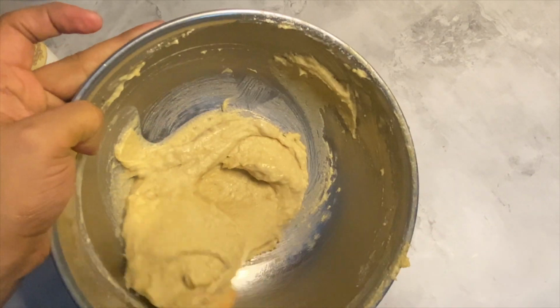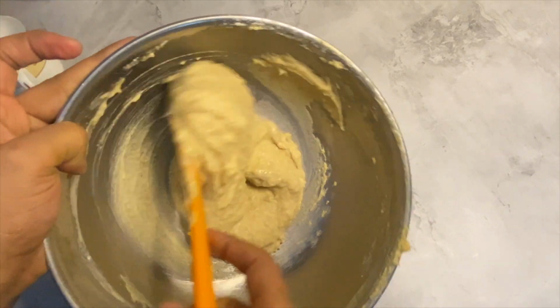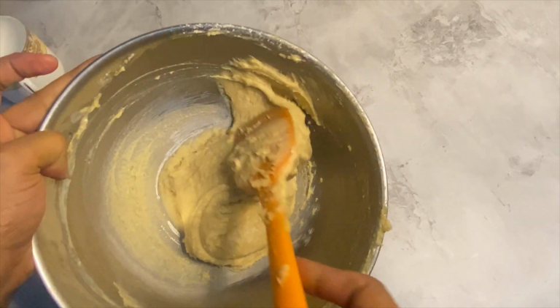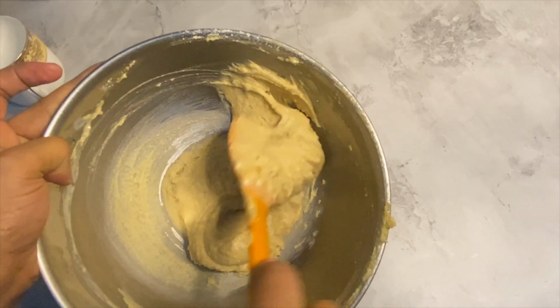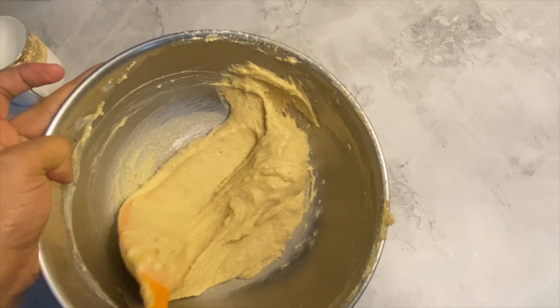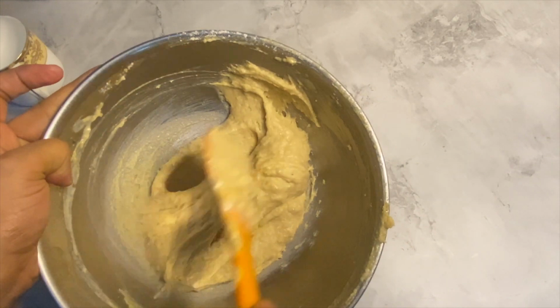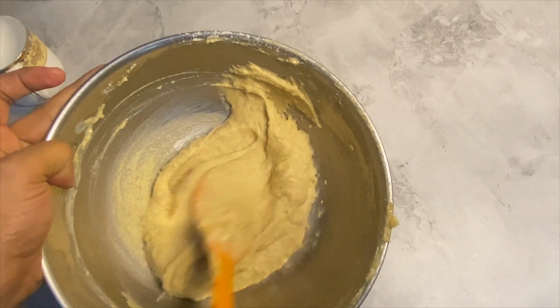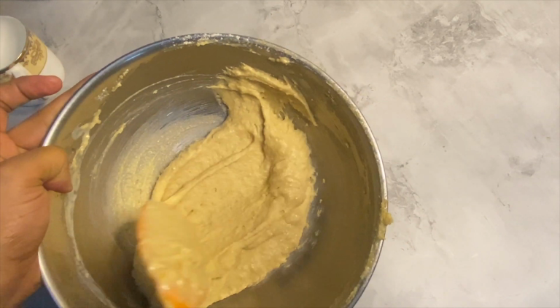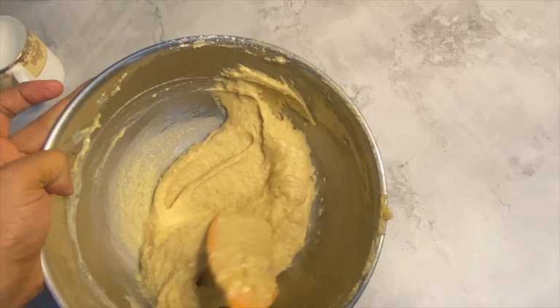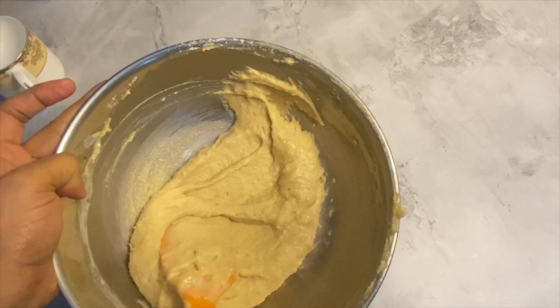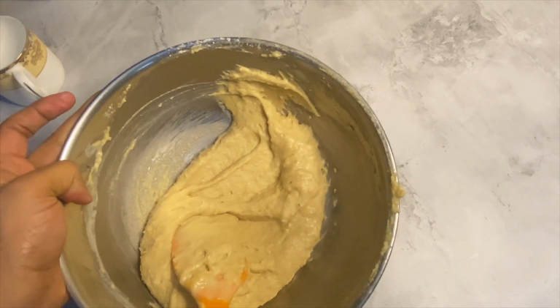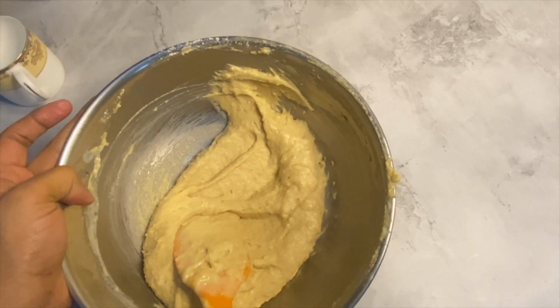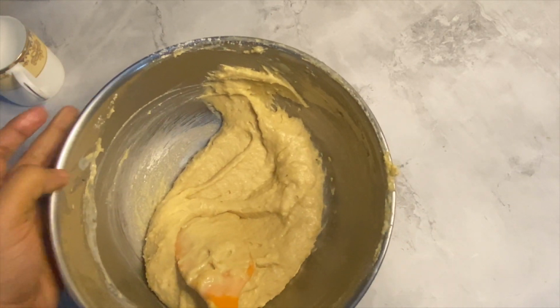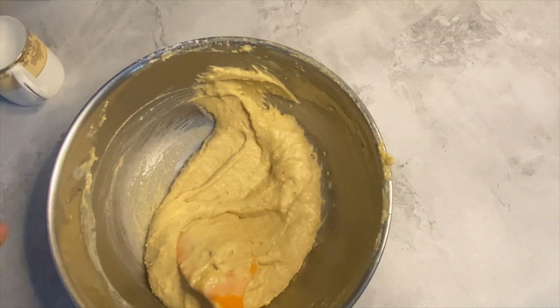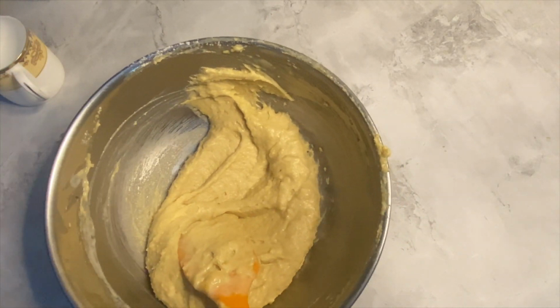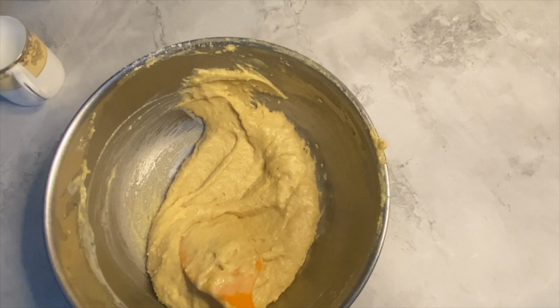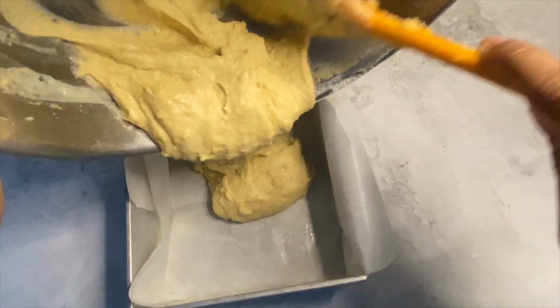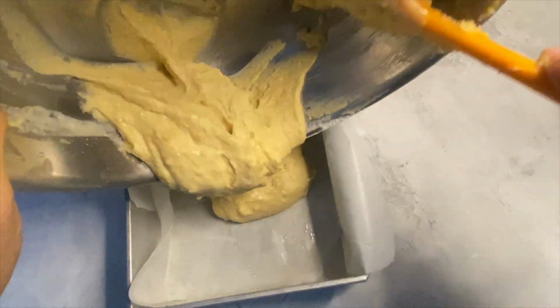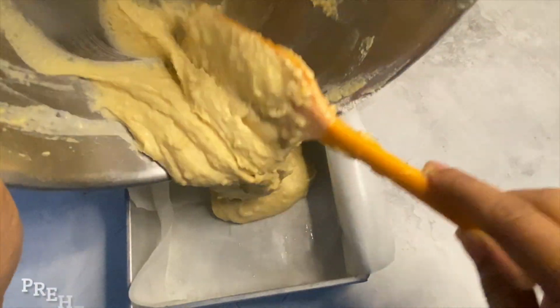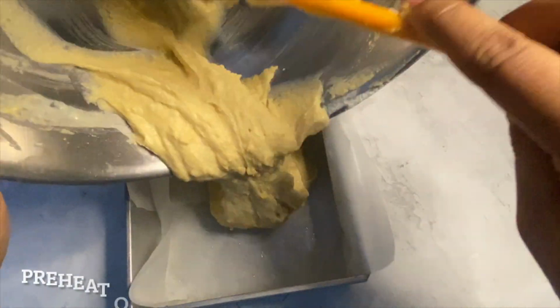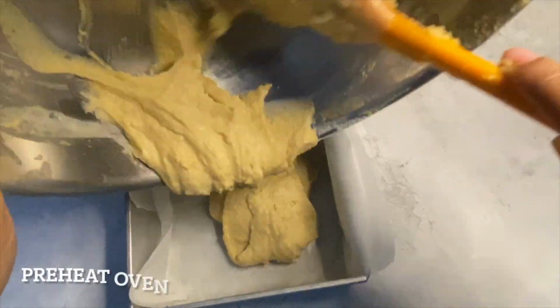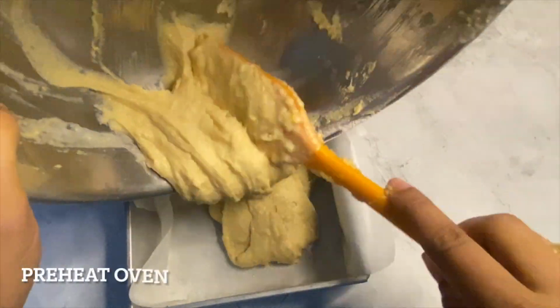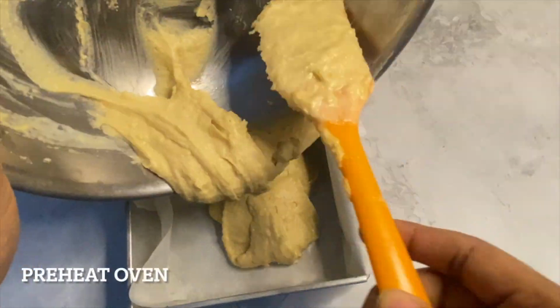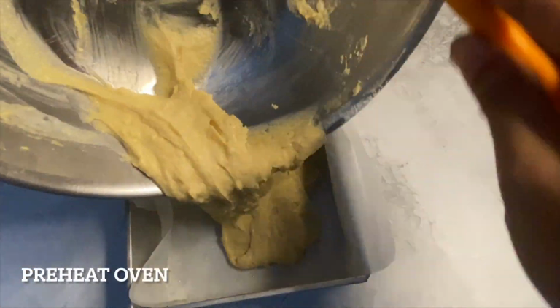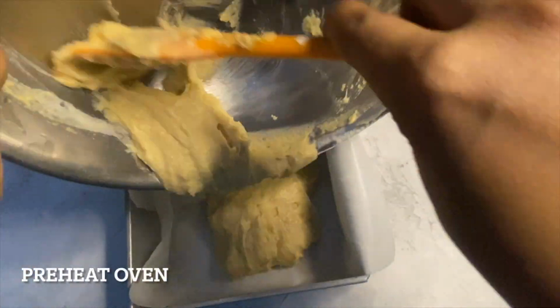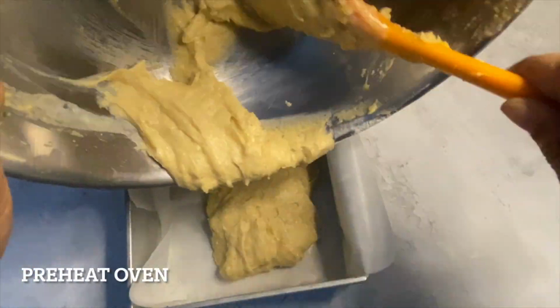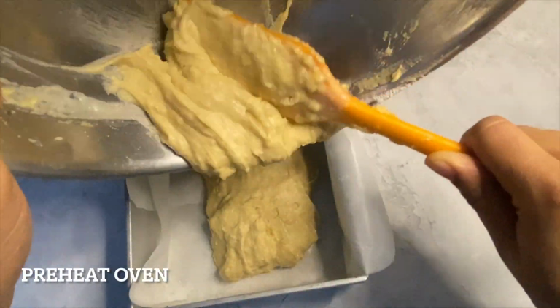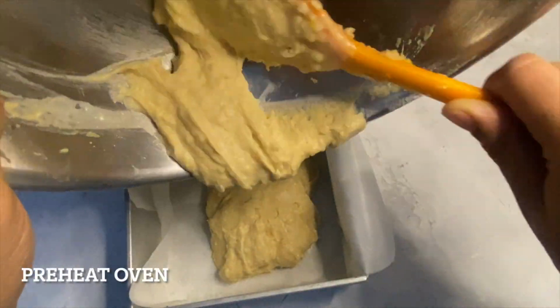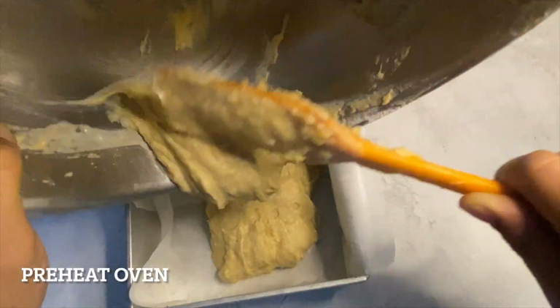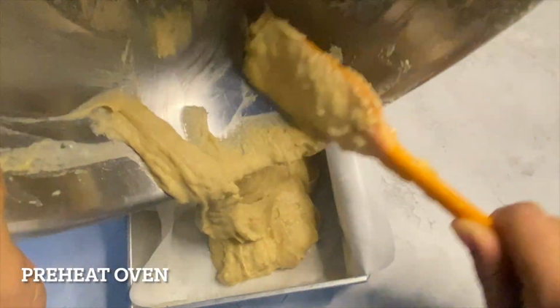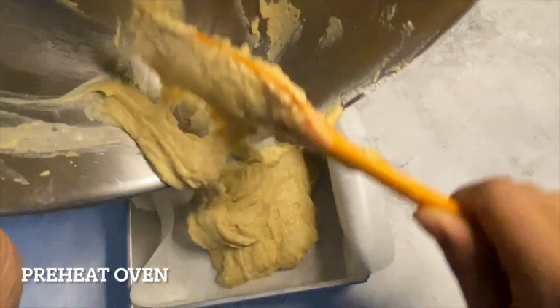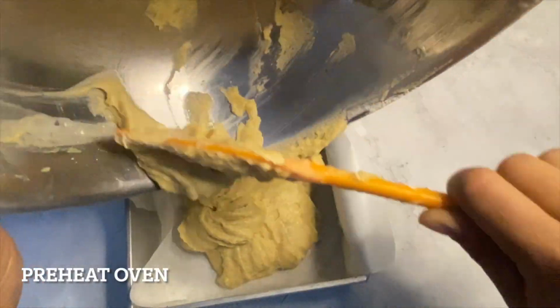Now it's time to preheat the oven and pour the batter into a tin lined with baking paper.